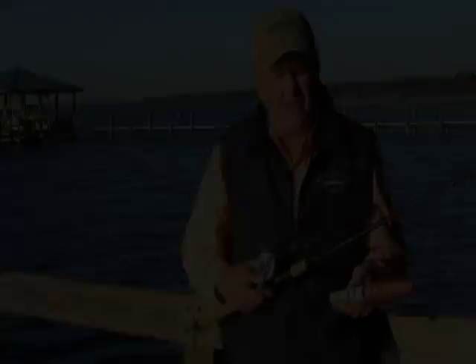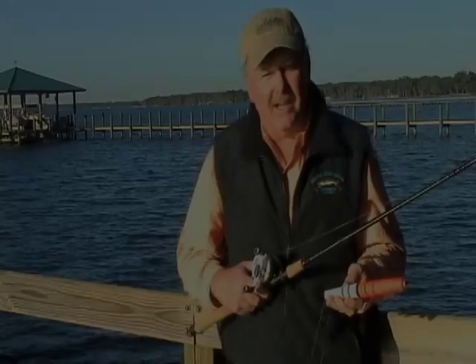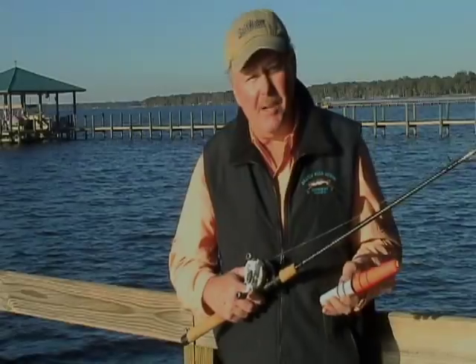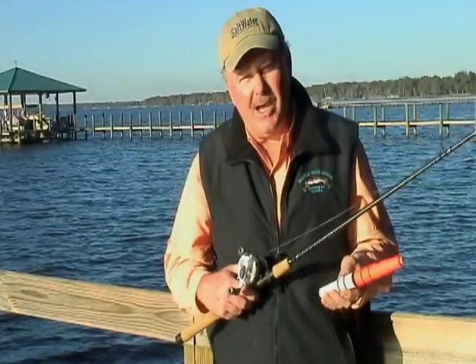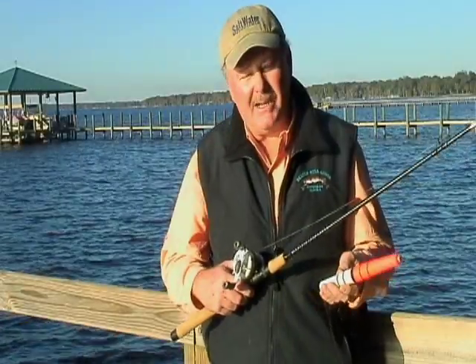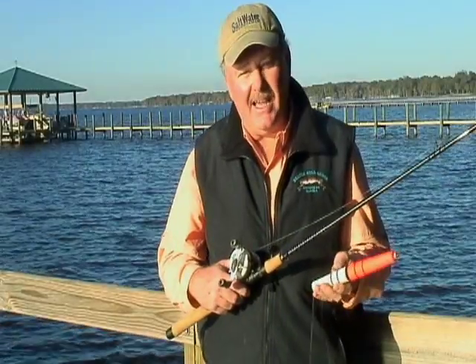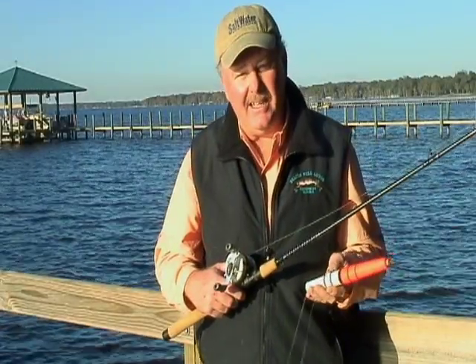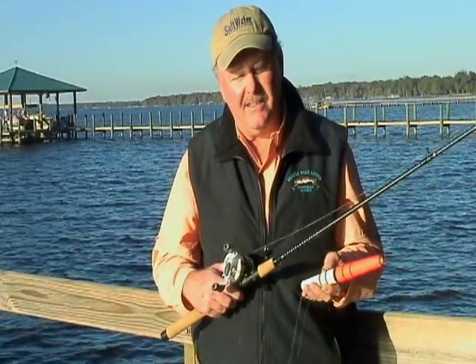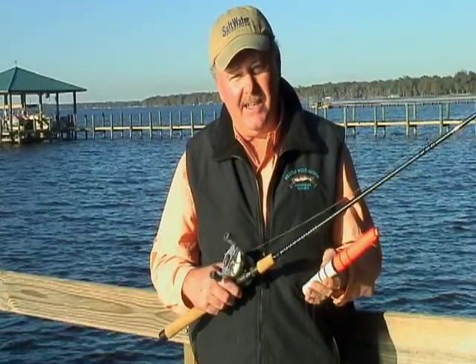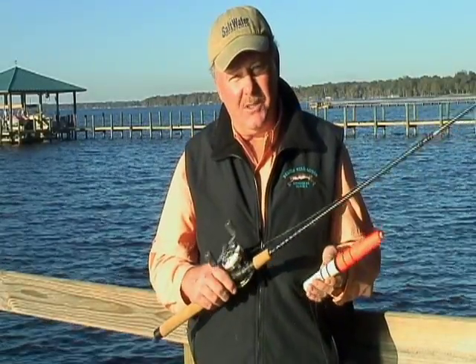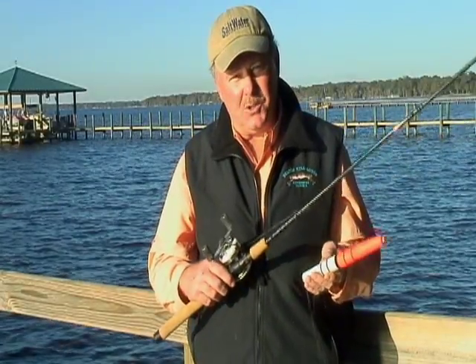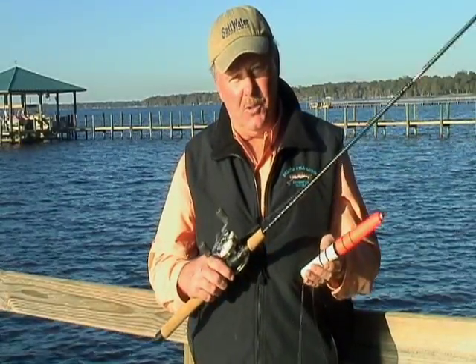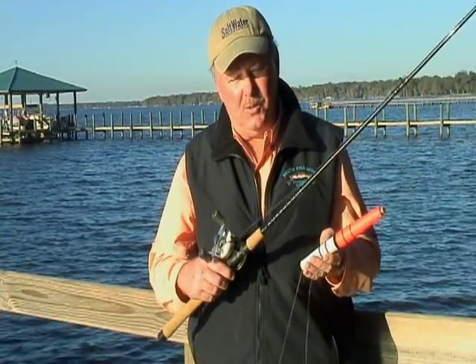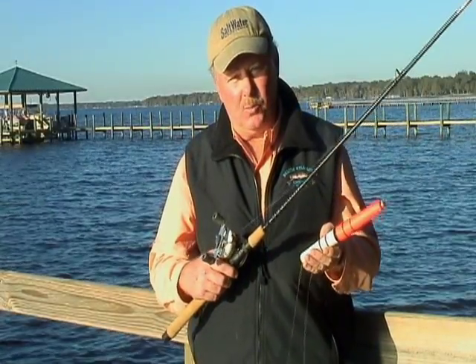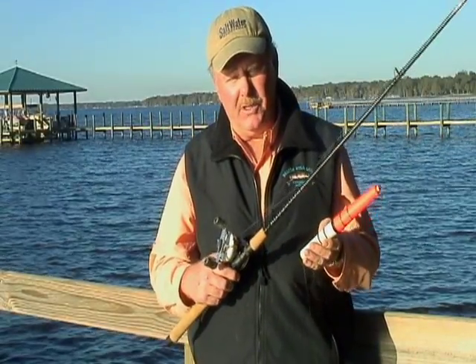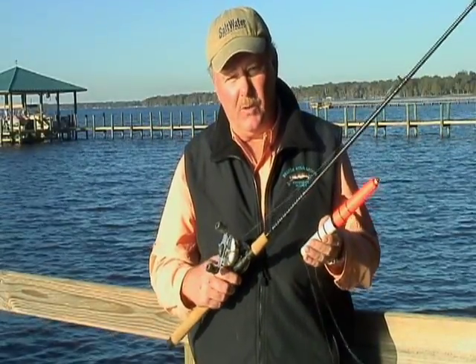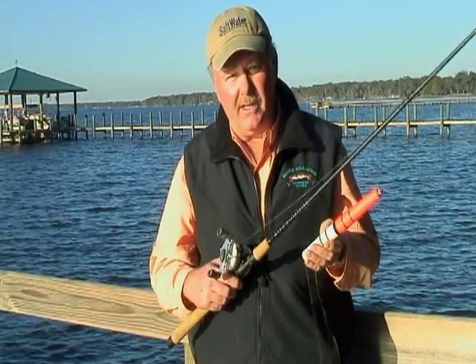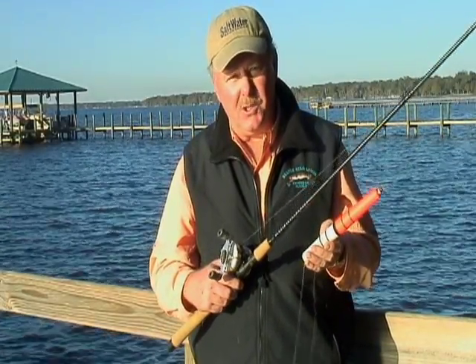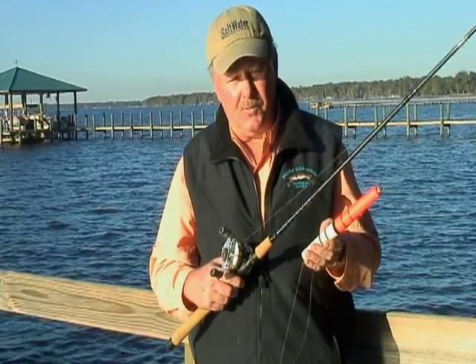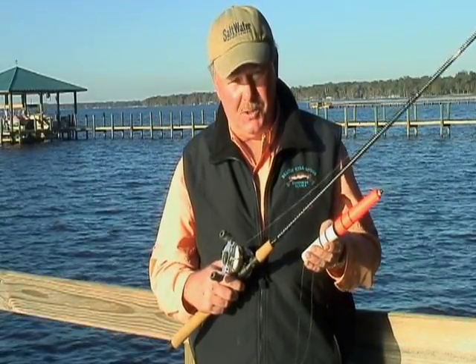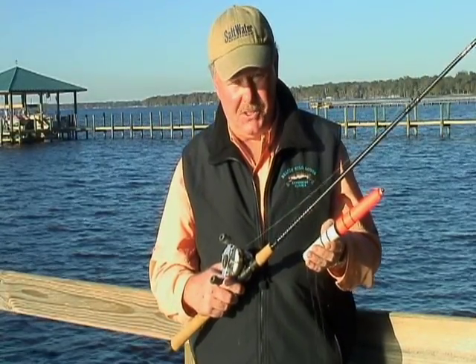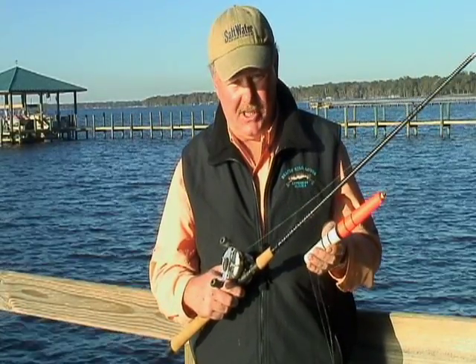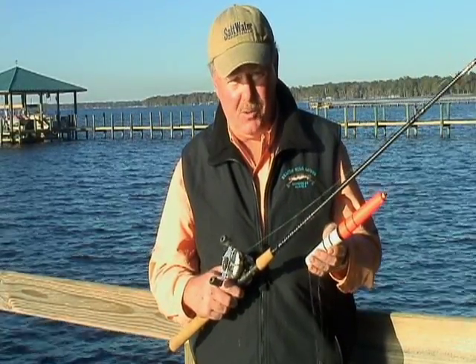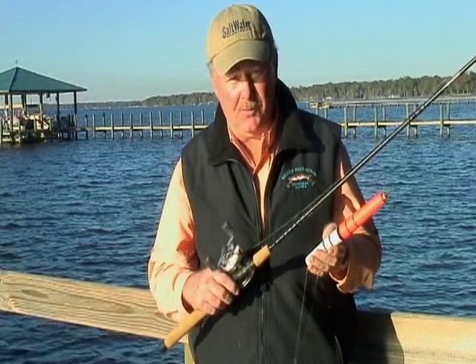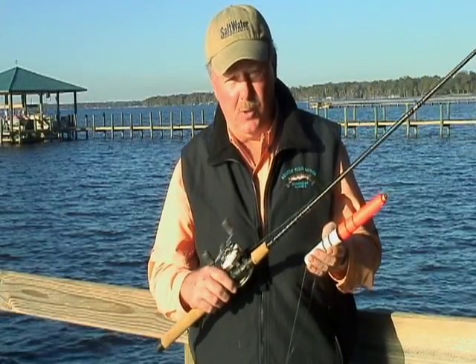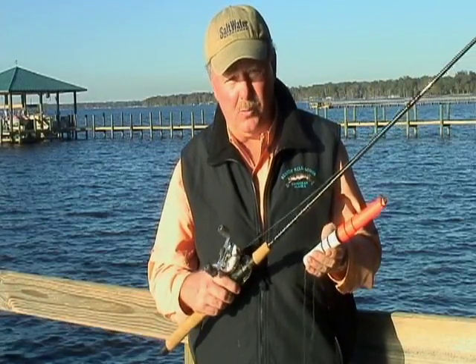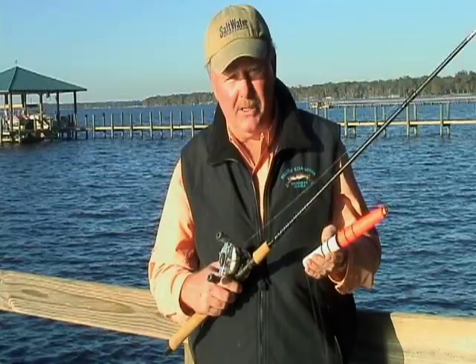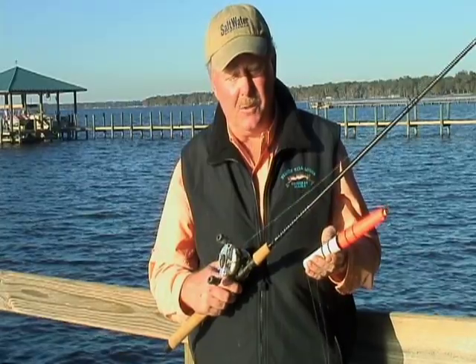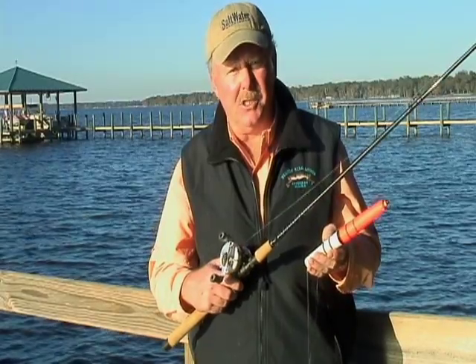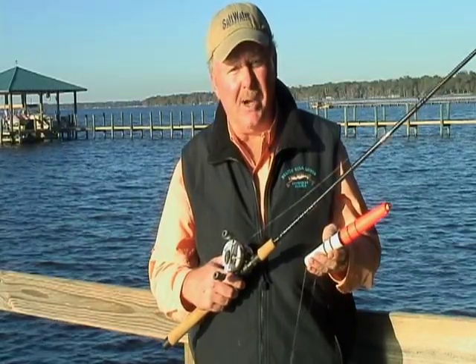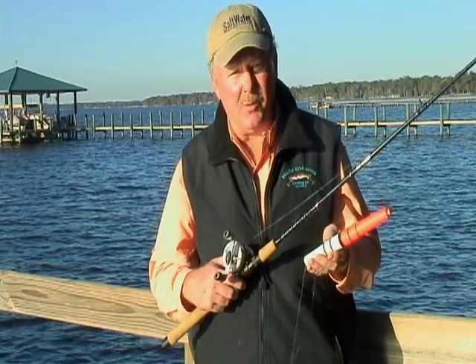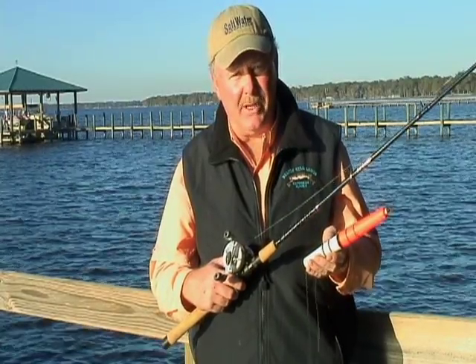Hi, I'm Bob McNally, and today I'd like to show you a really great inshore fishing setup called a float rig or slip bobber rig.